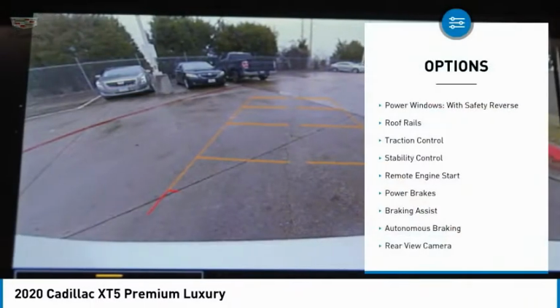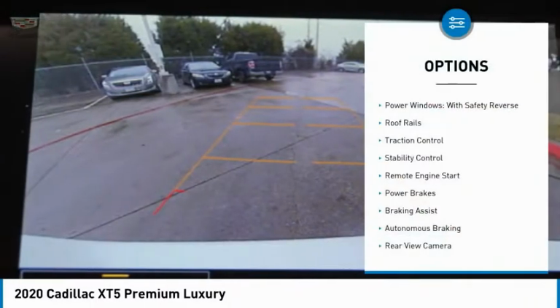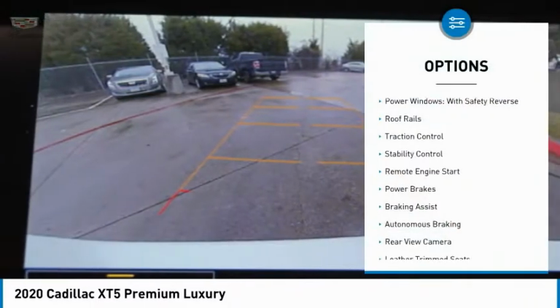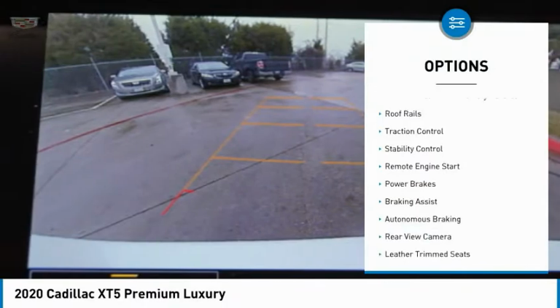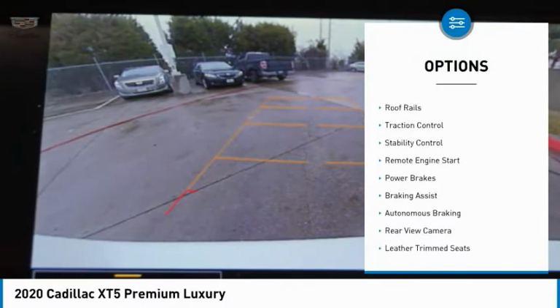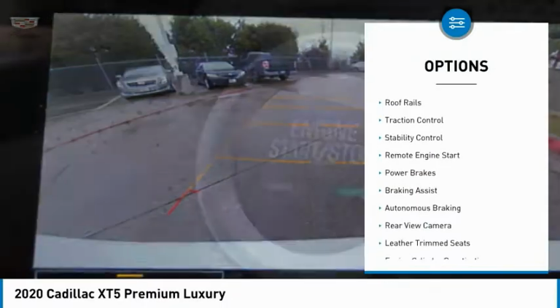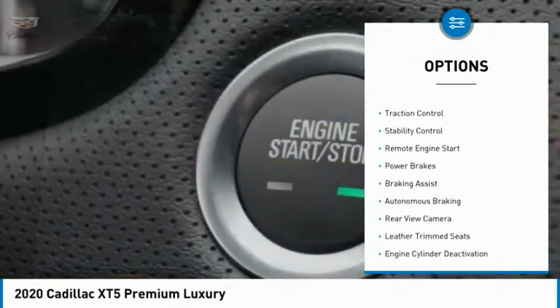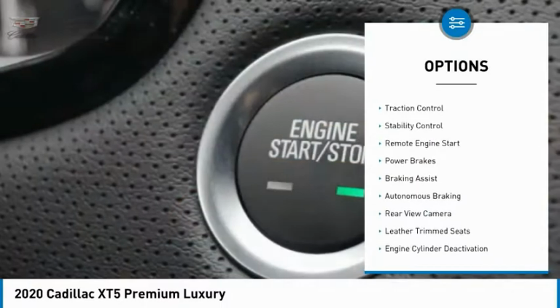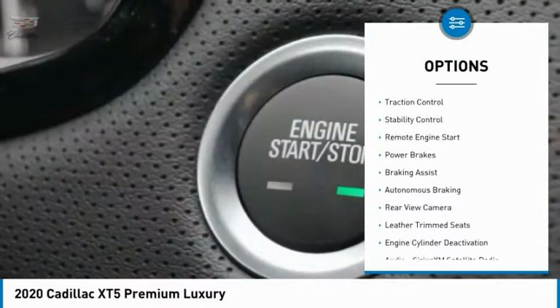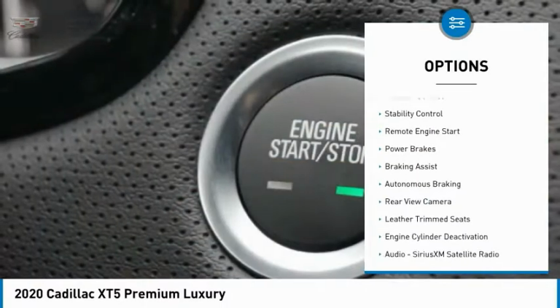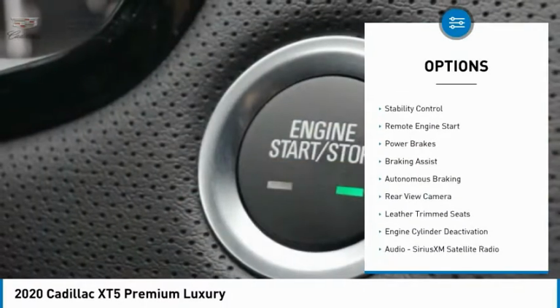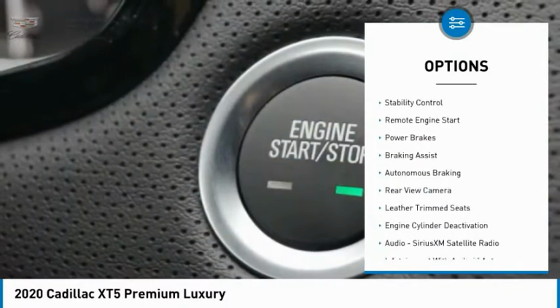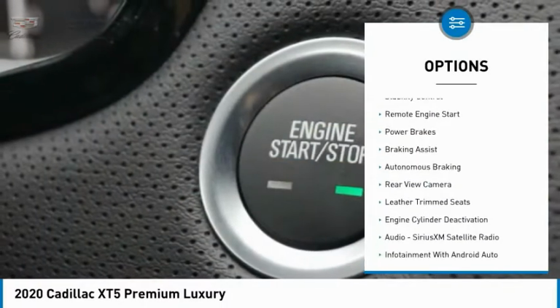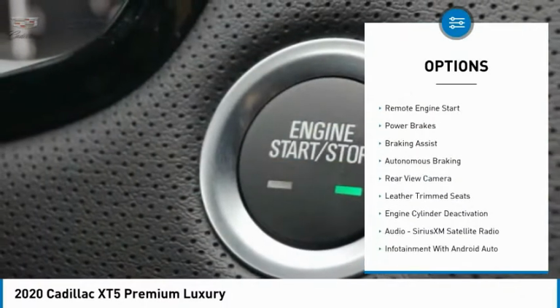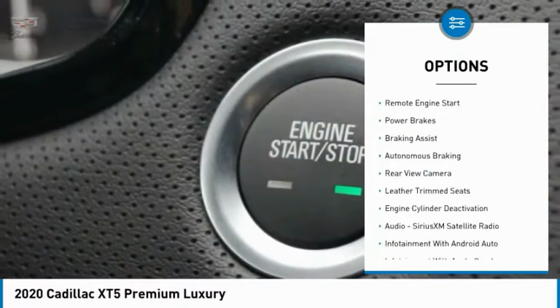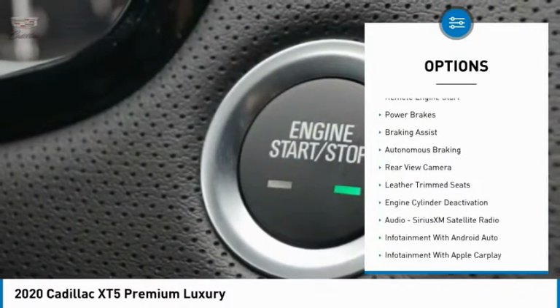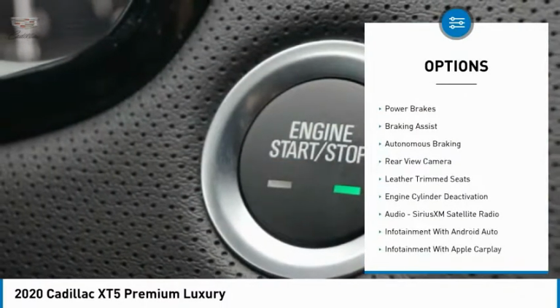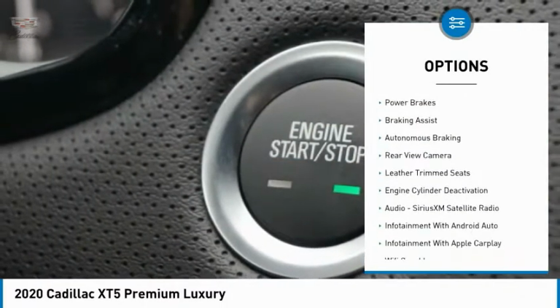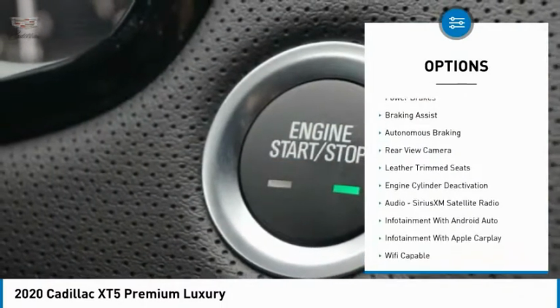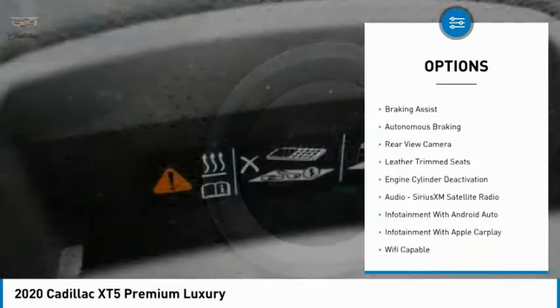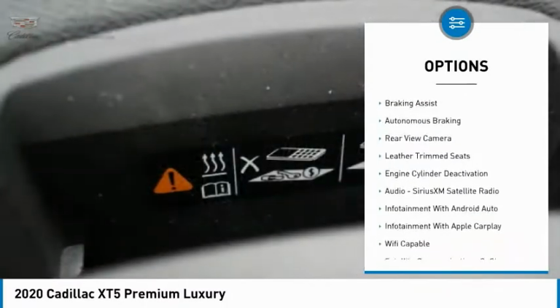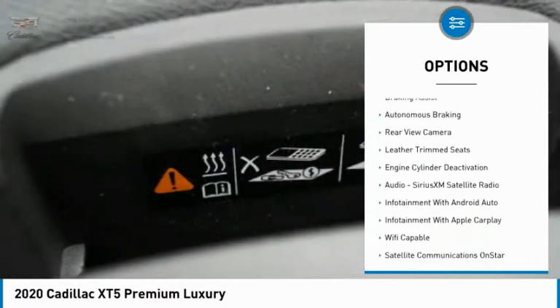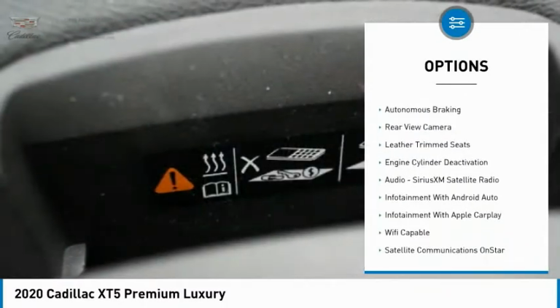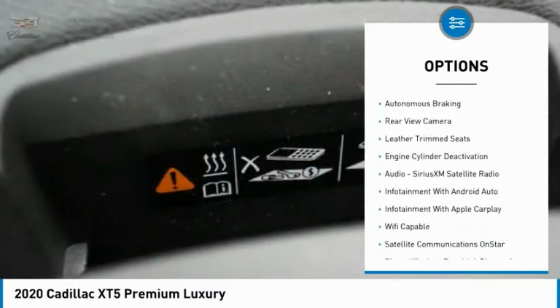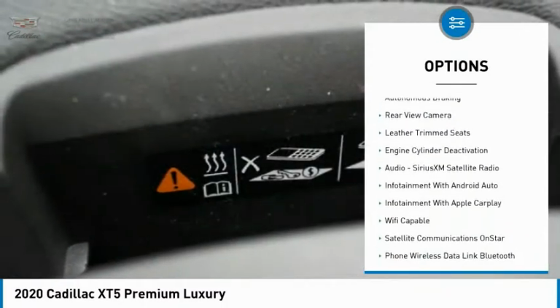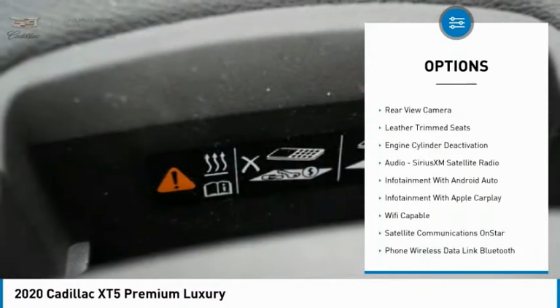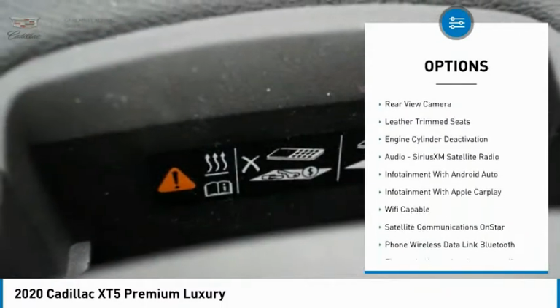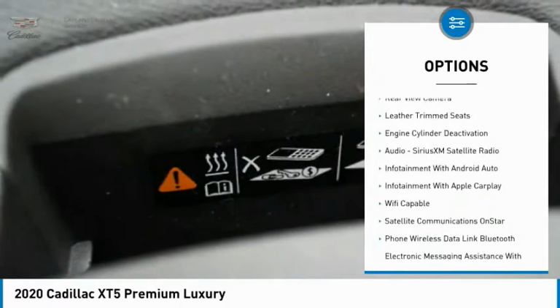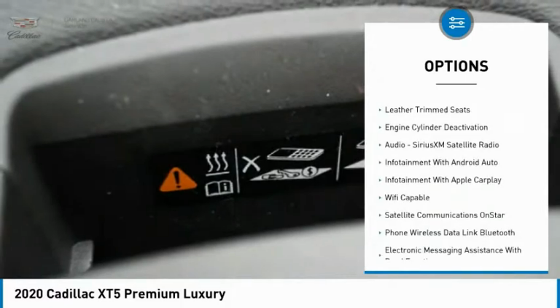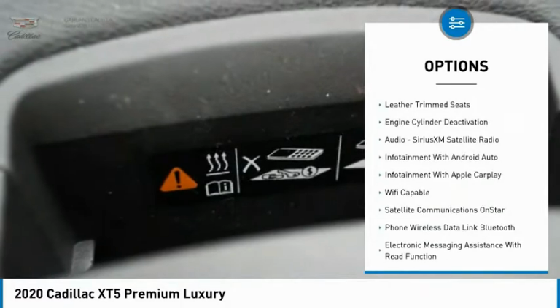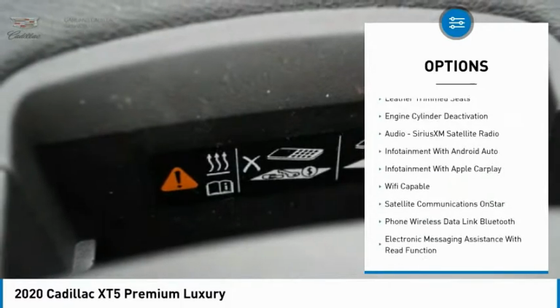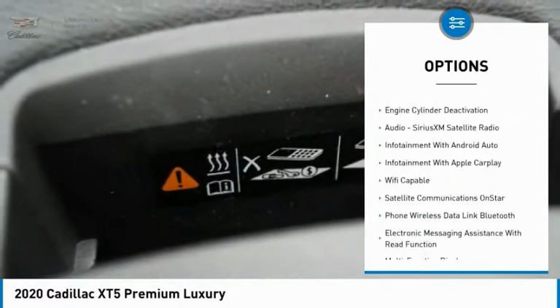Power windows with safety reverse. Roof rails. Traction control. Stability control. Remote engine start.